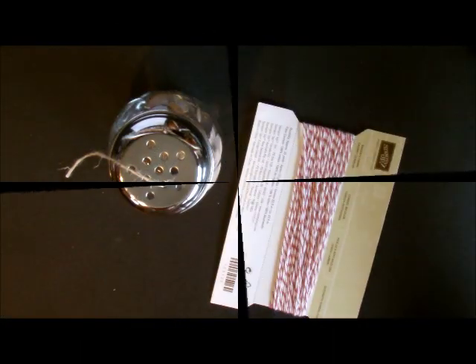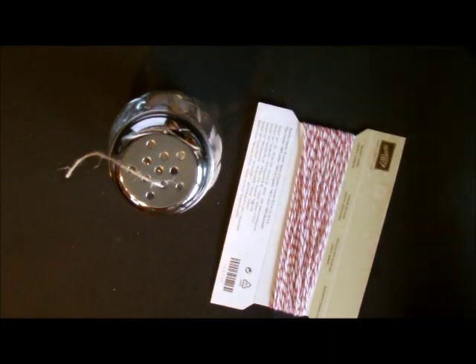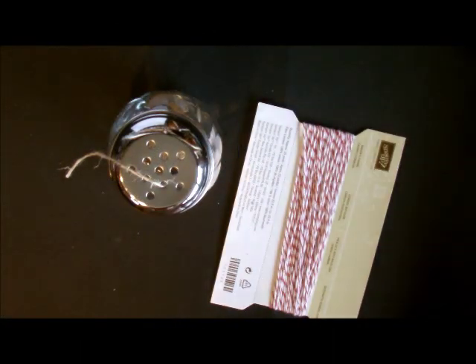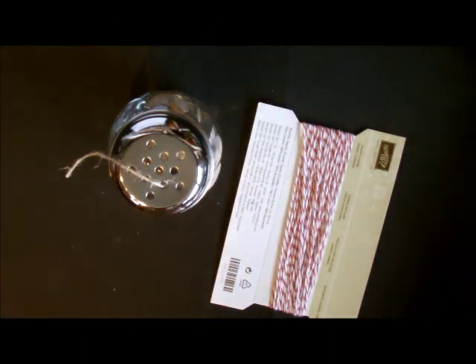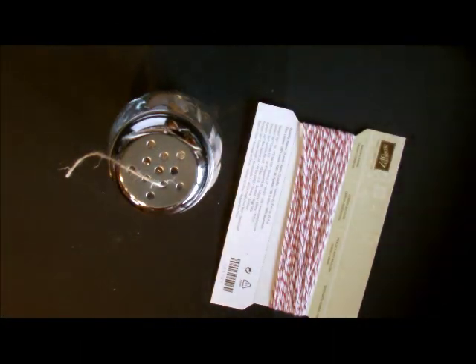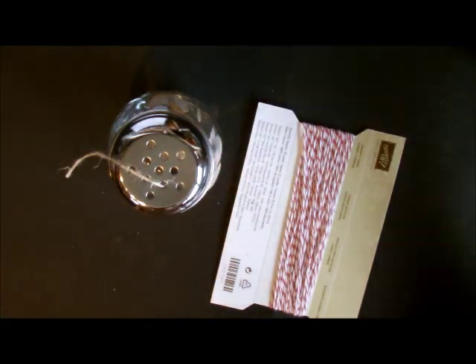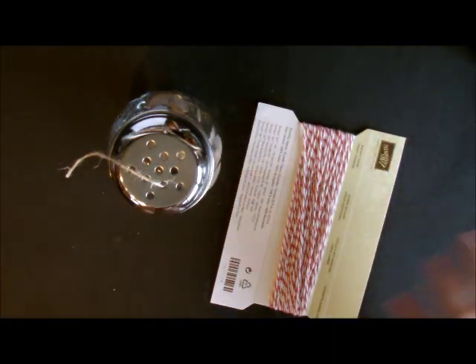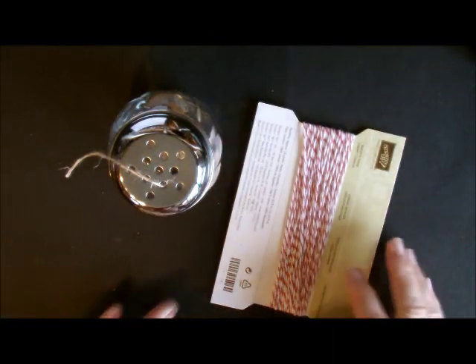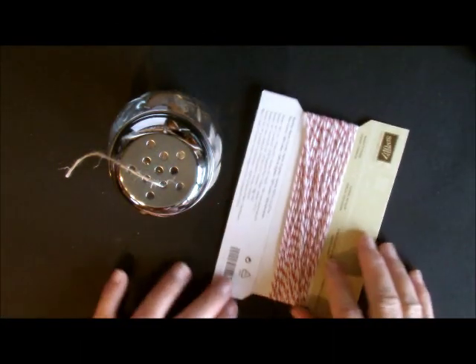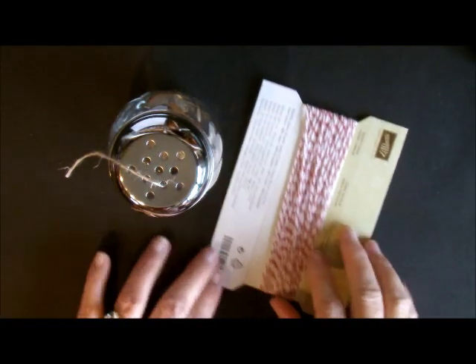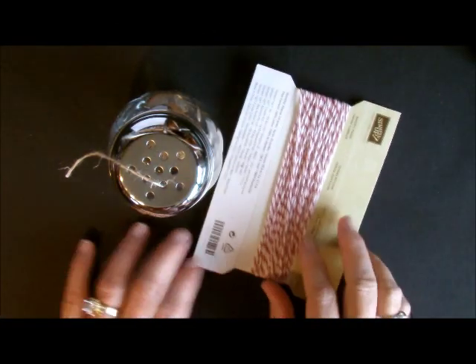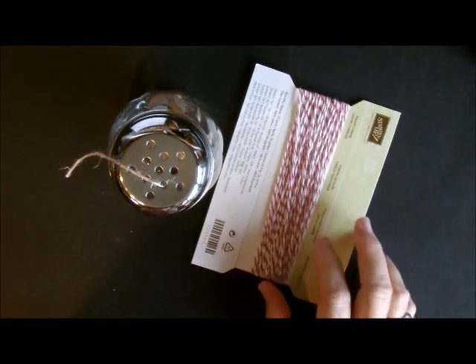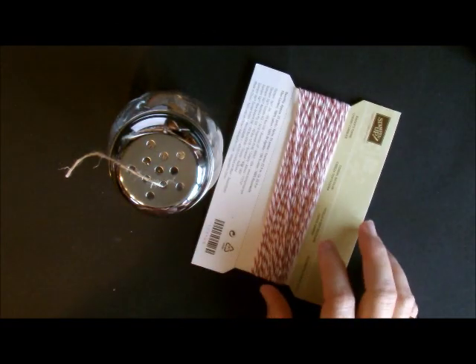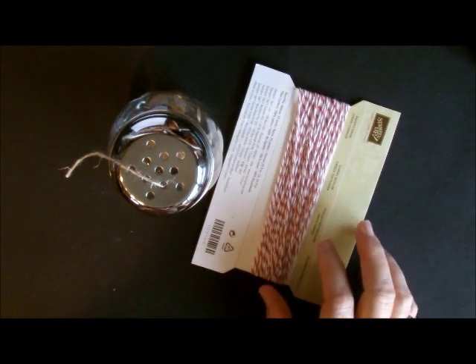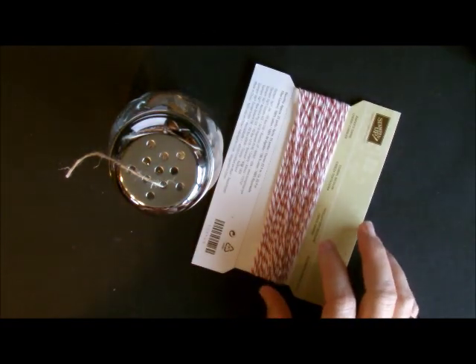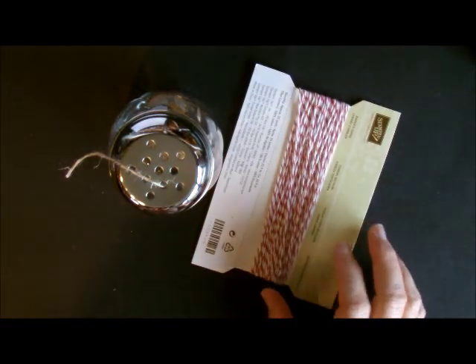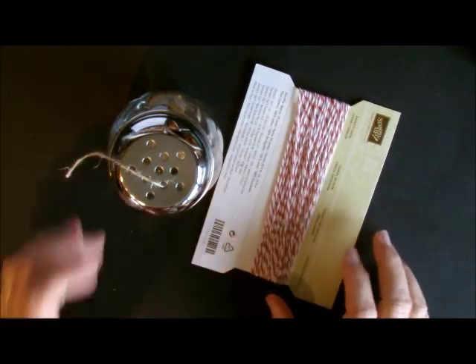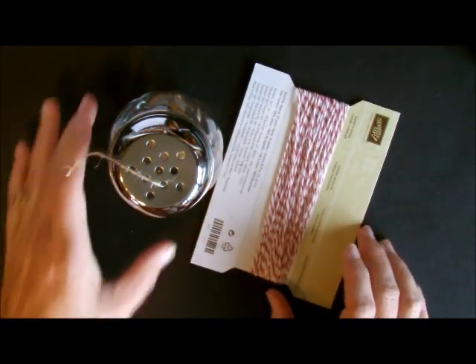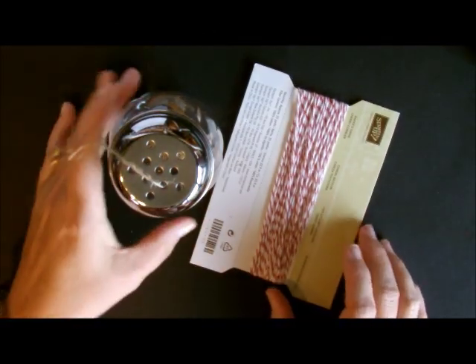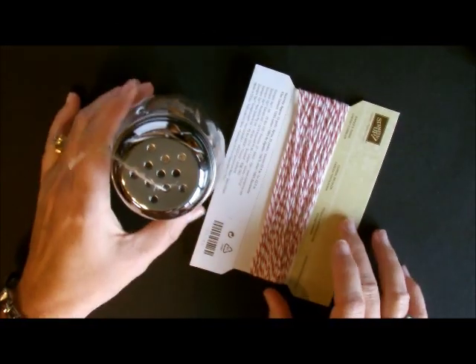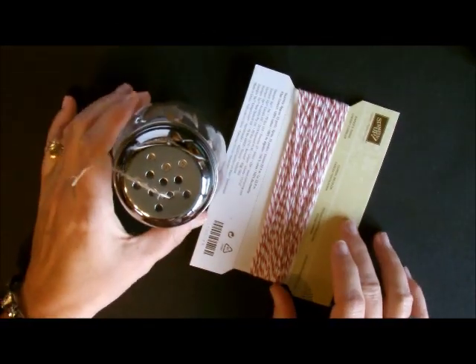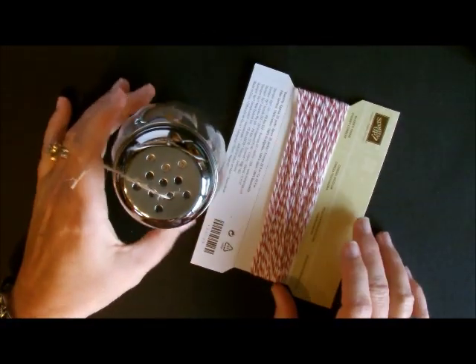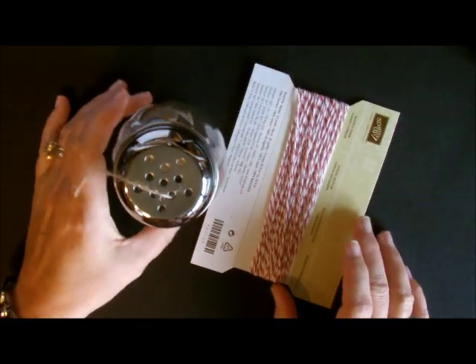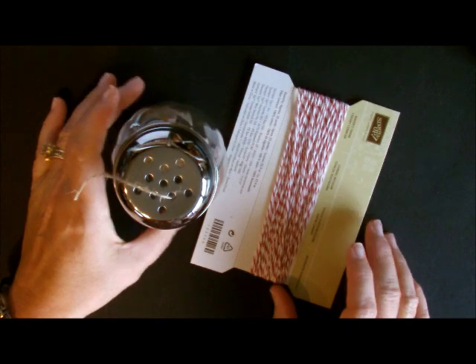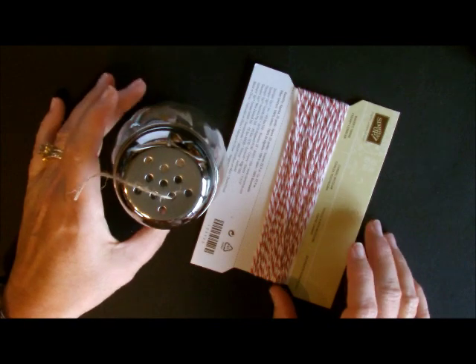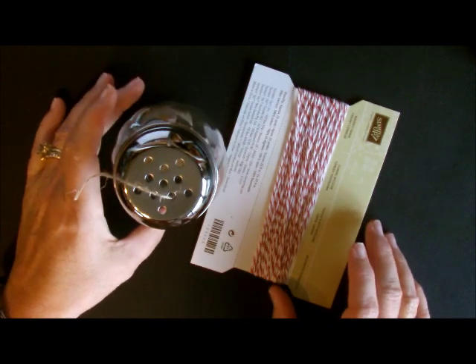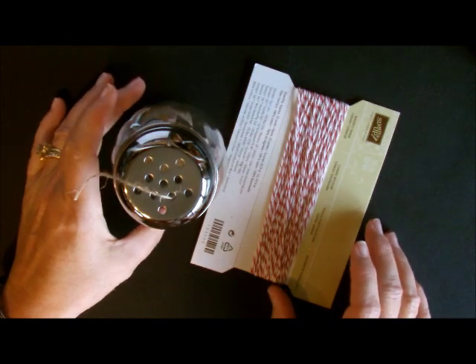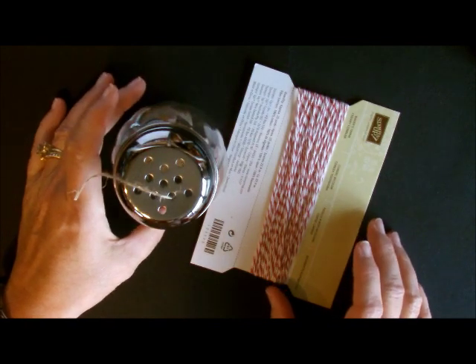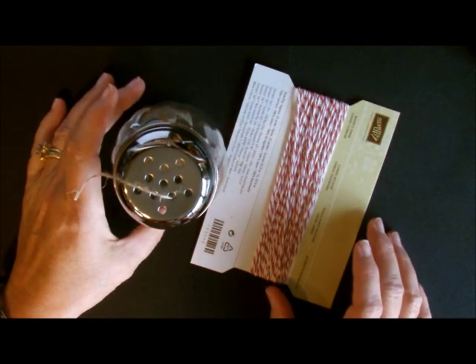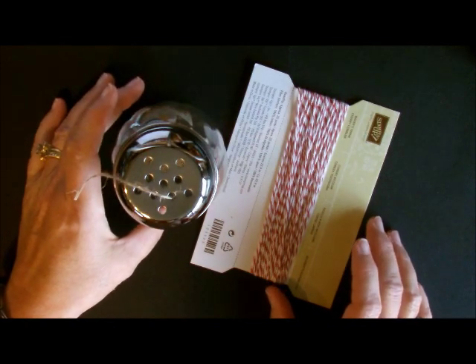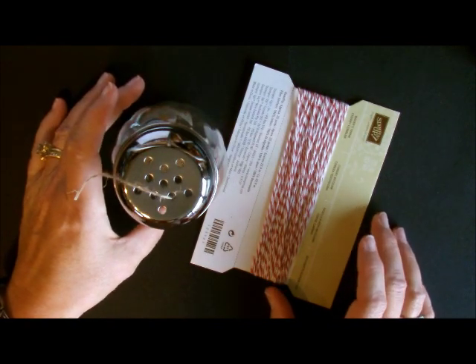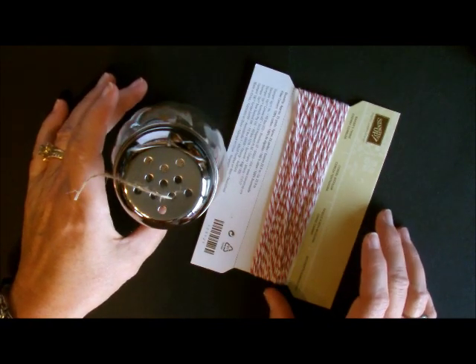Howdy ho stampers! Deb Felder, Stampin' Up Demonstrator here, ready to show you a super simple, fast stamping tip.